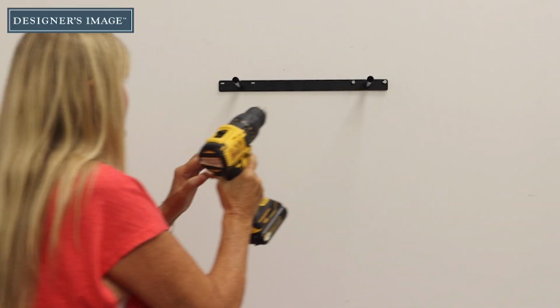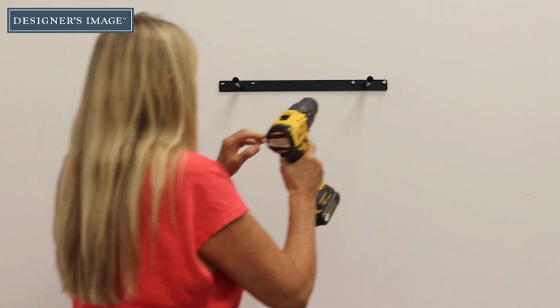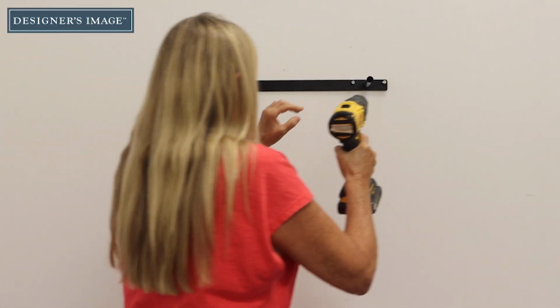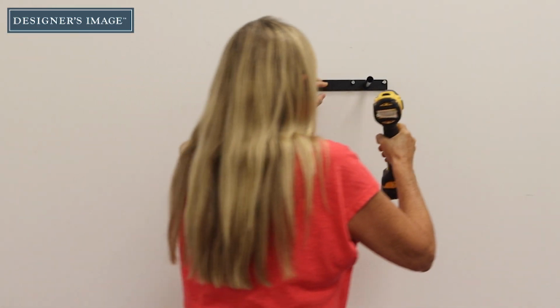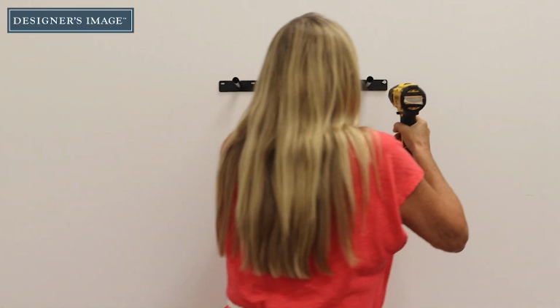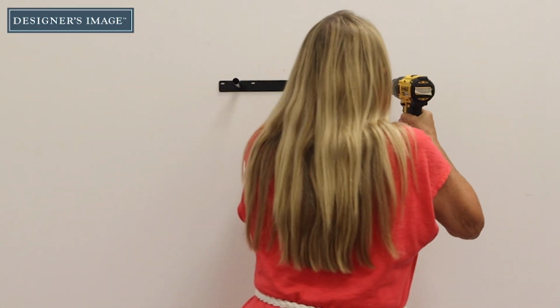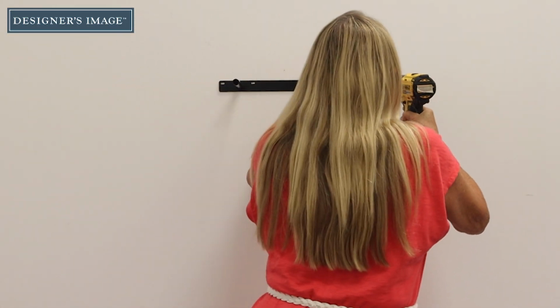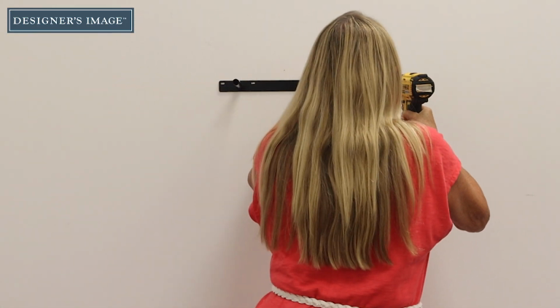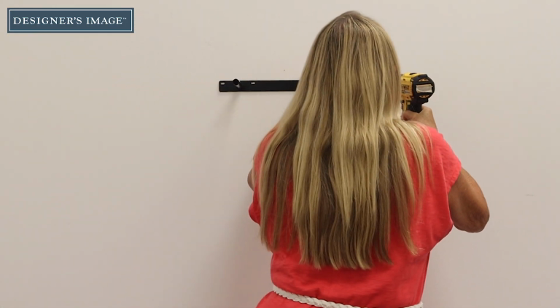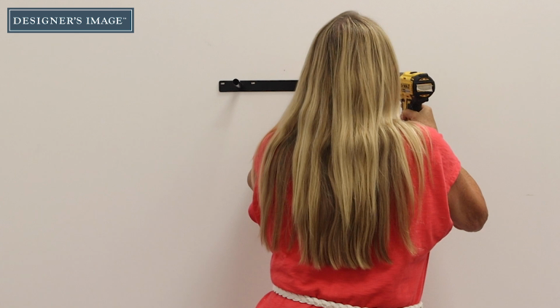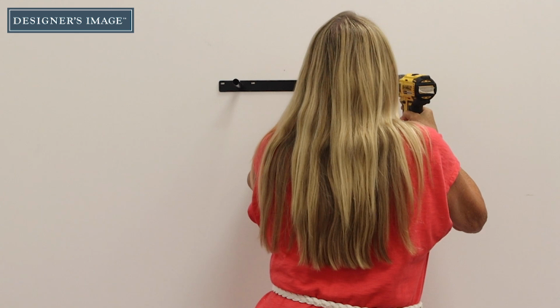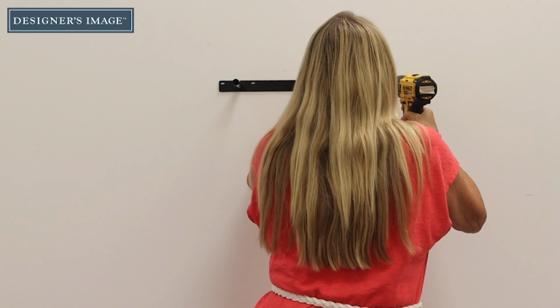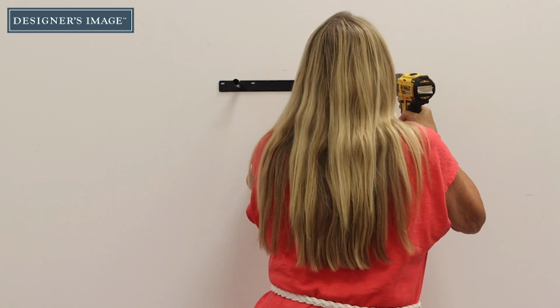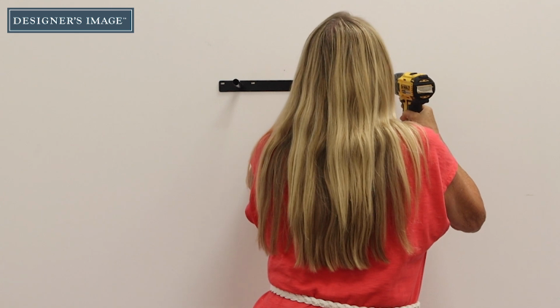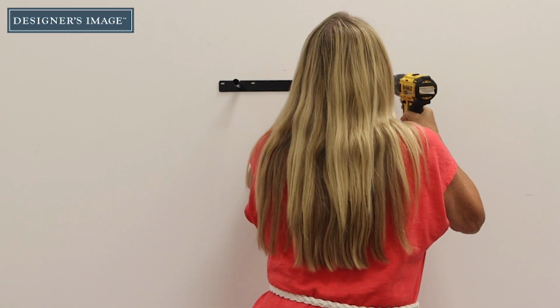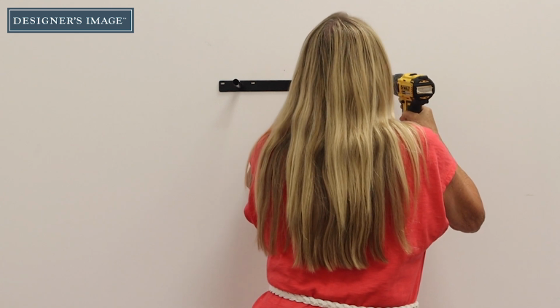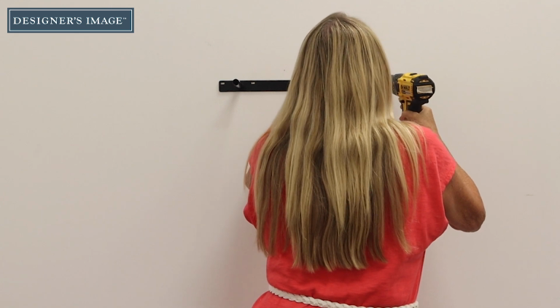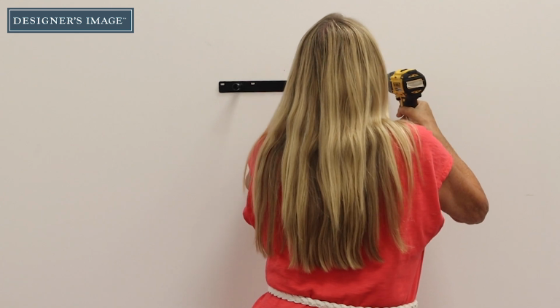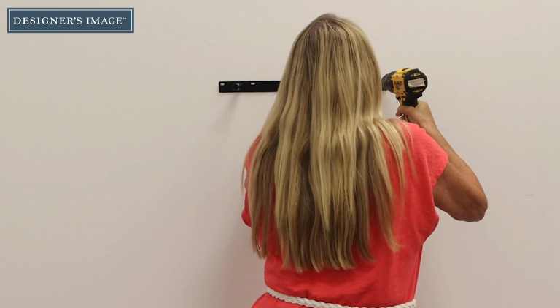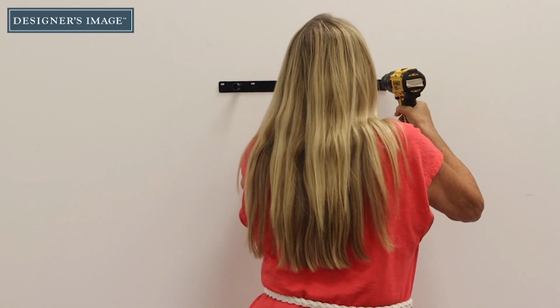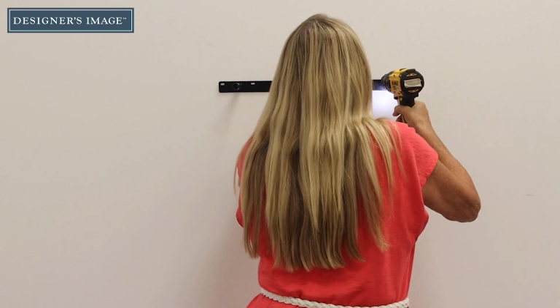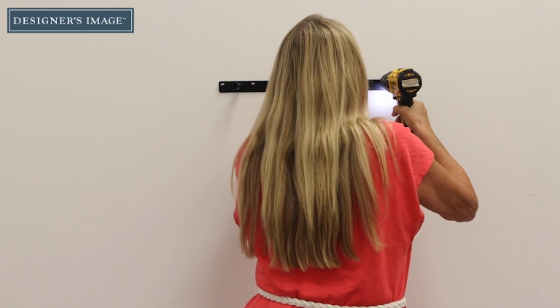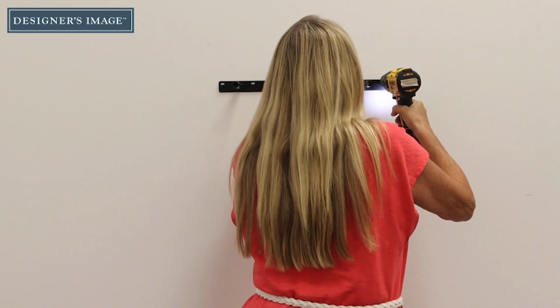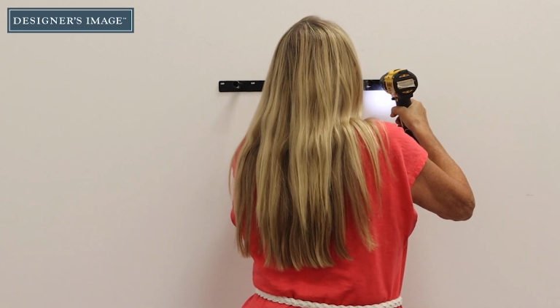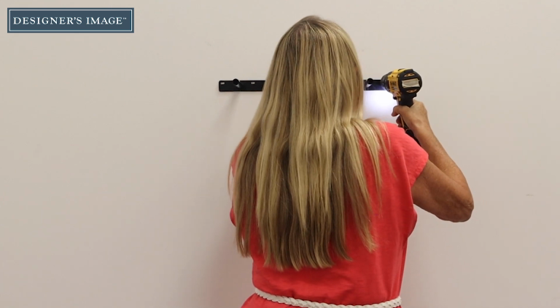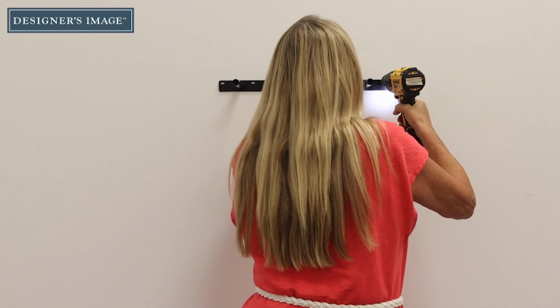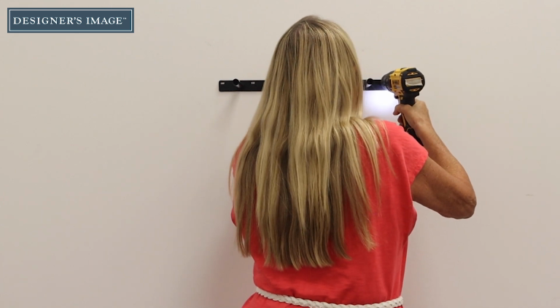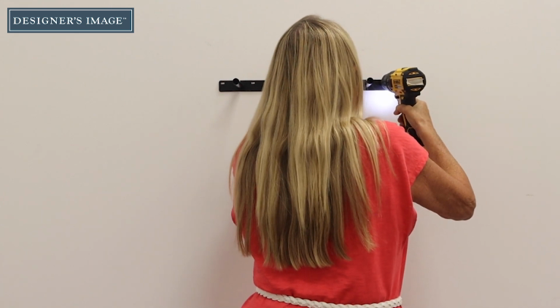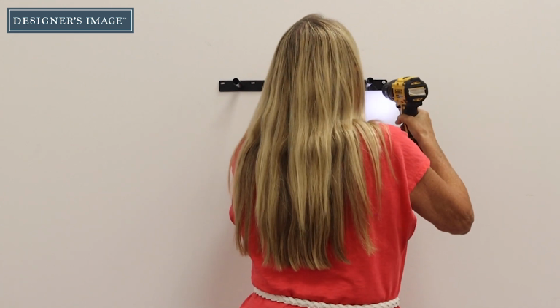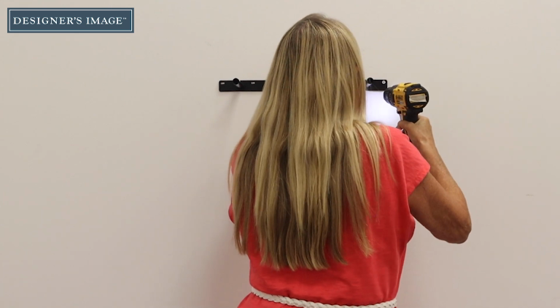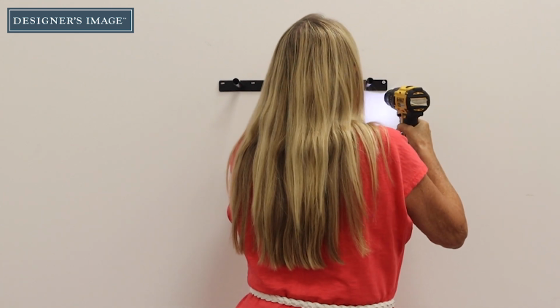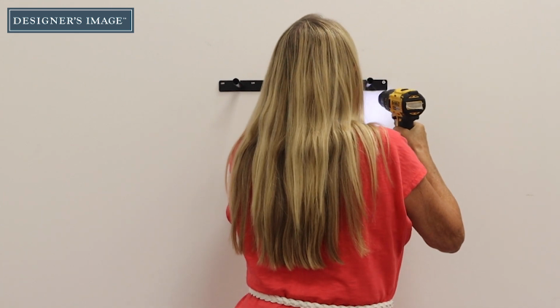Using a power drill or screwdriver, drive provided screws into the stud or anchors securing the bracket to the wall.